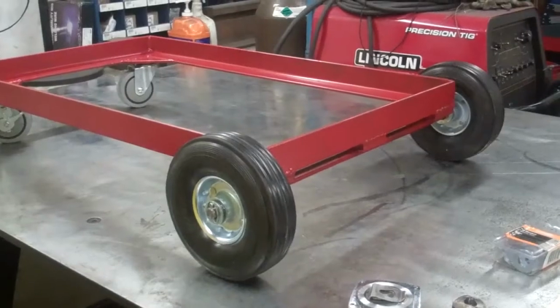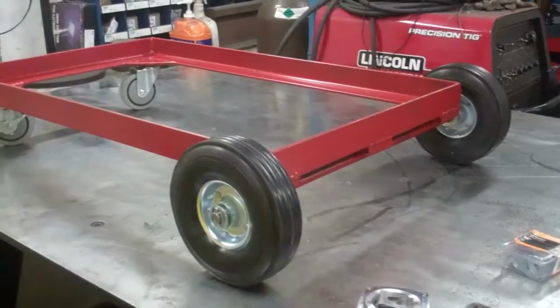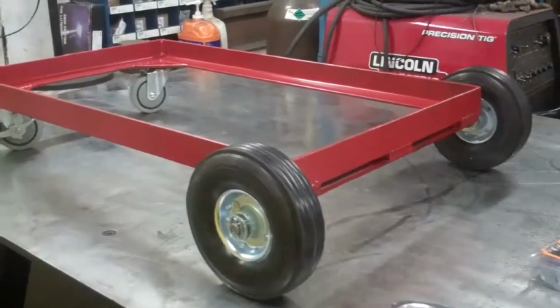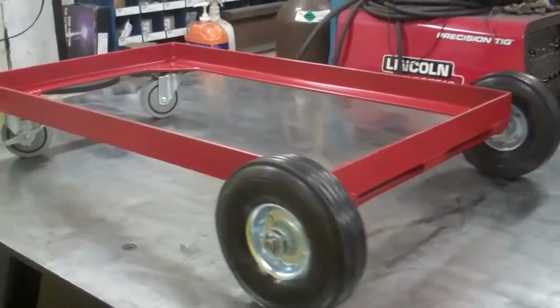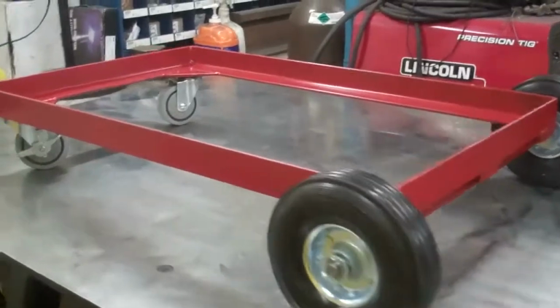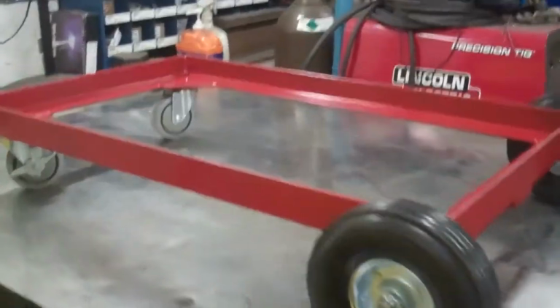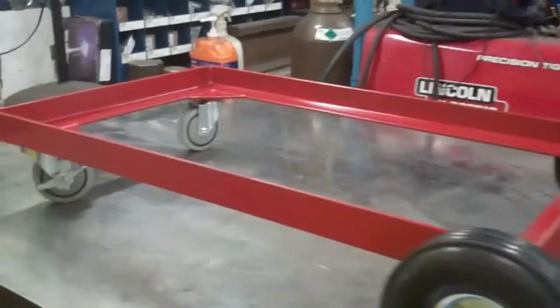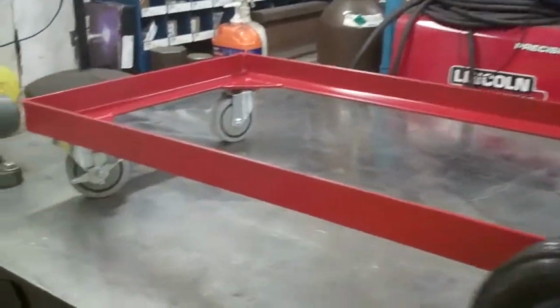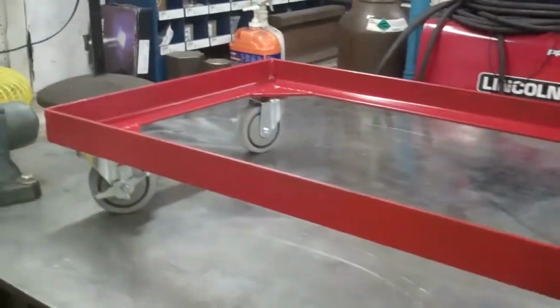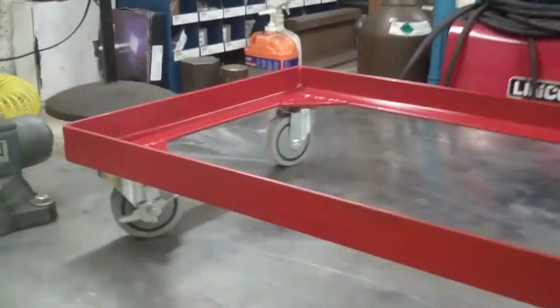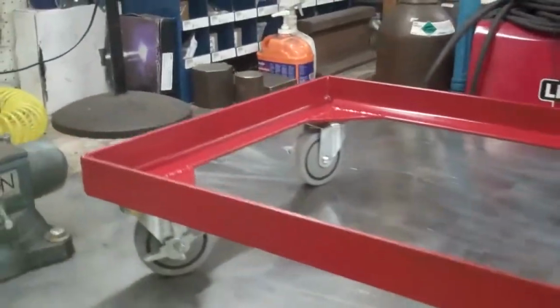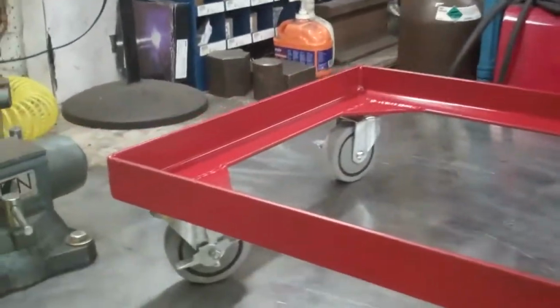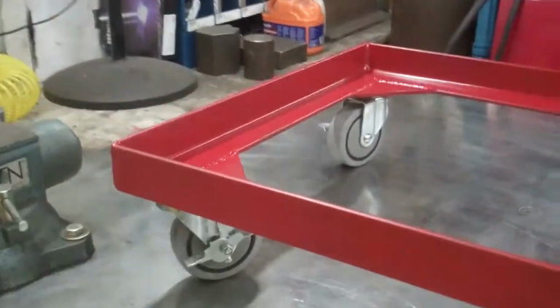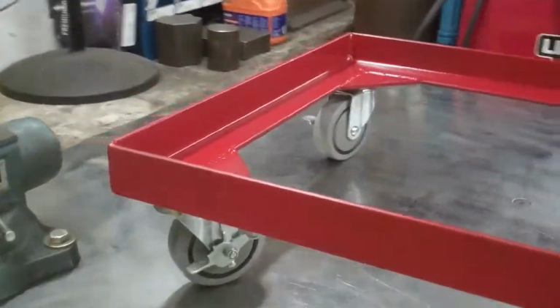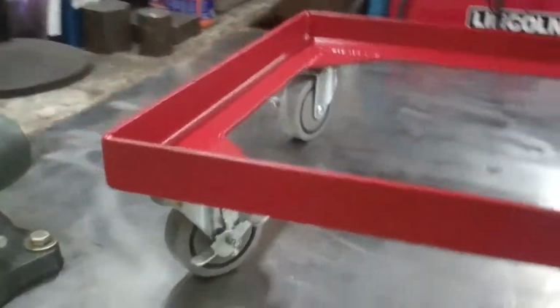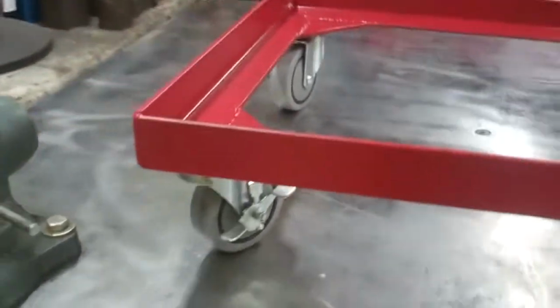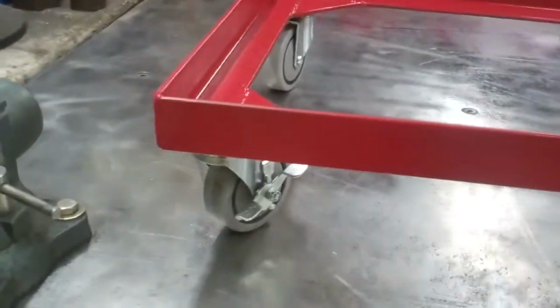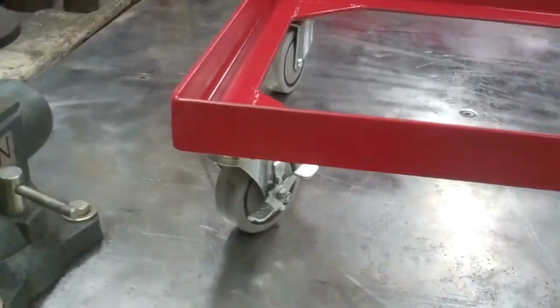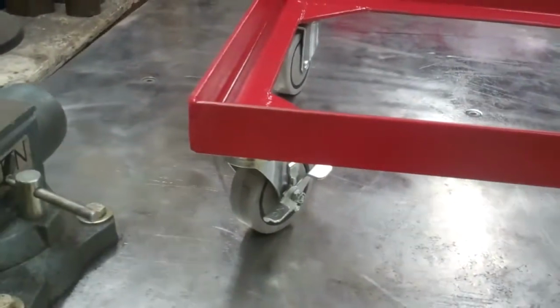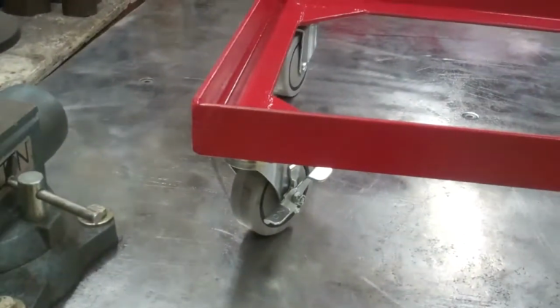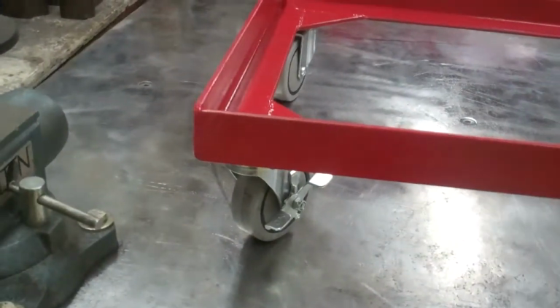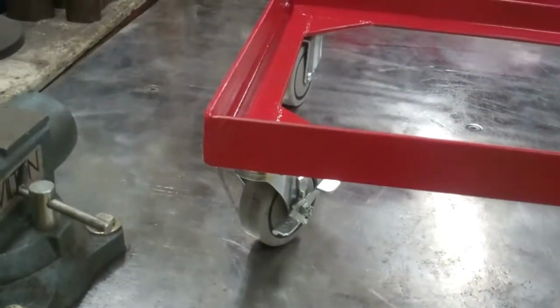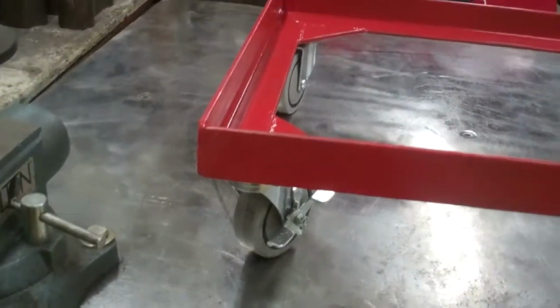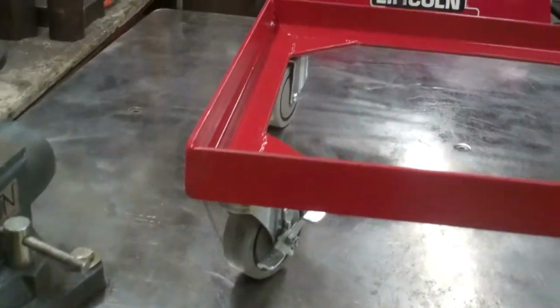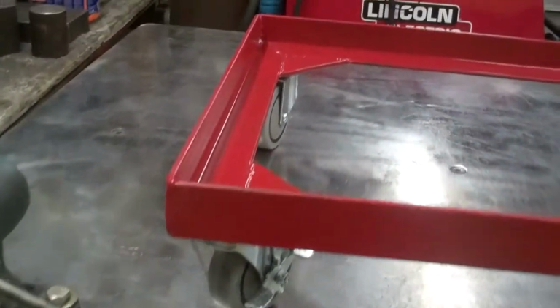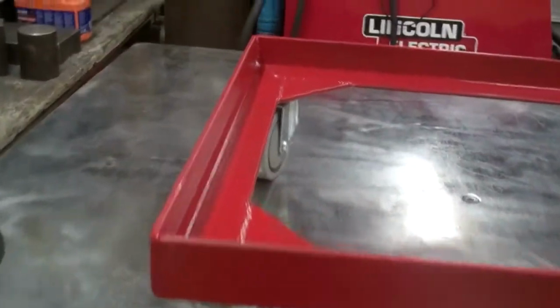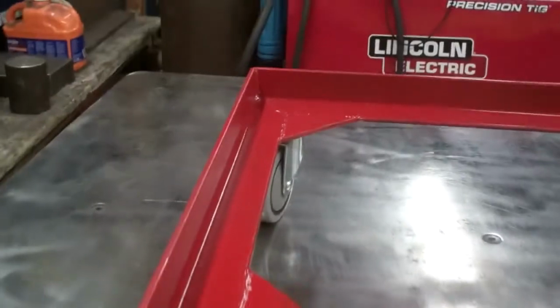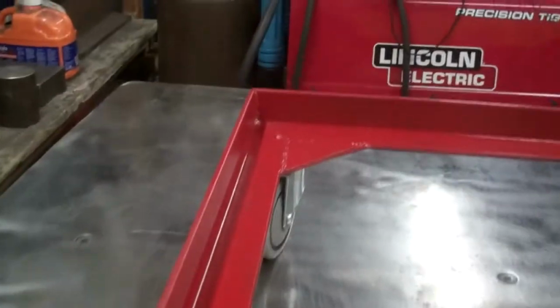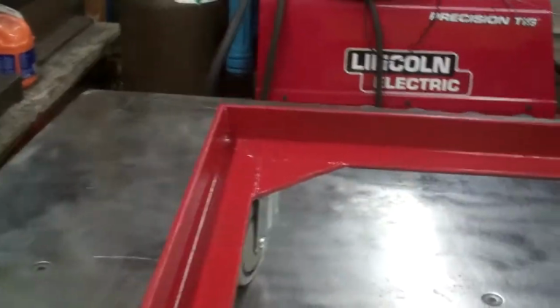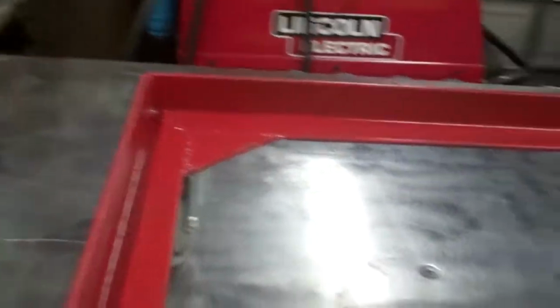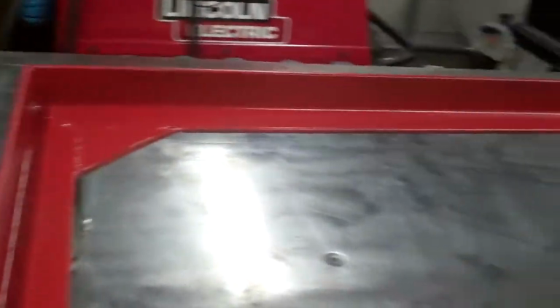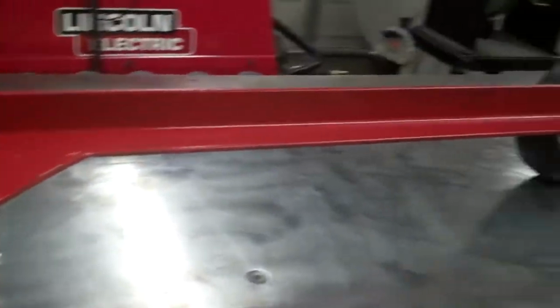This is what it looks like when it's finished. Now I just got to cut the legs off on the parts washer and then I'll bolt it in here.